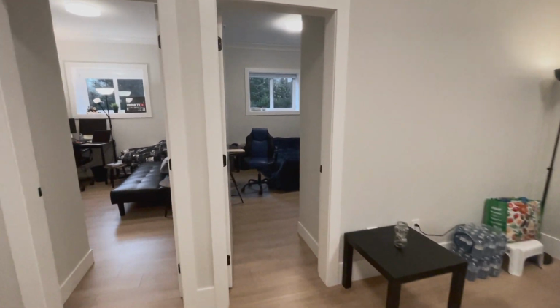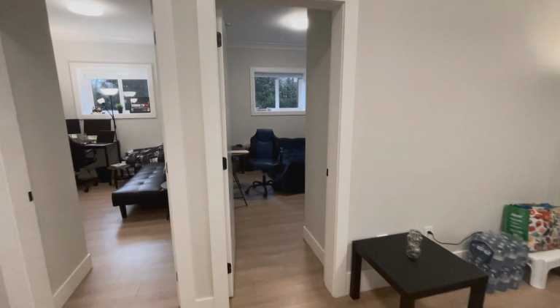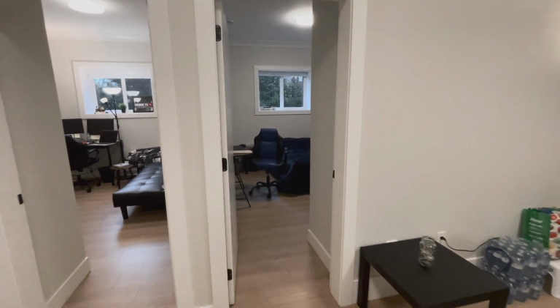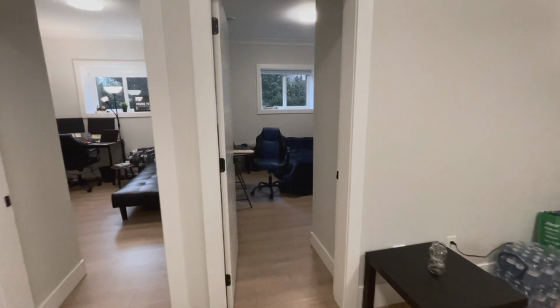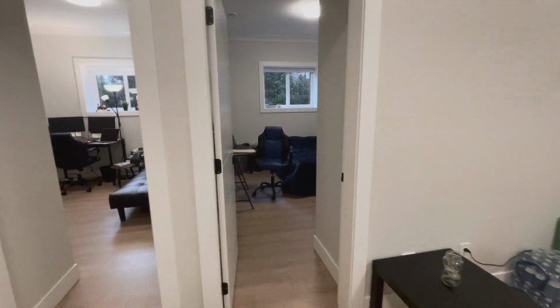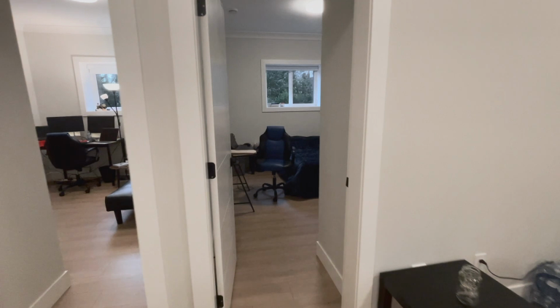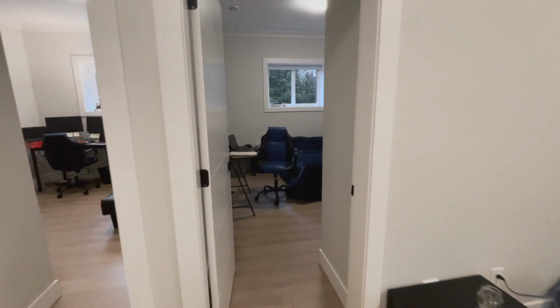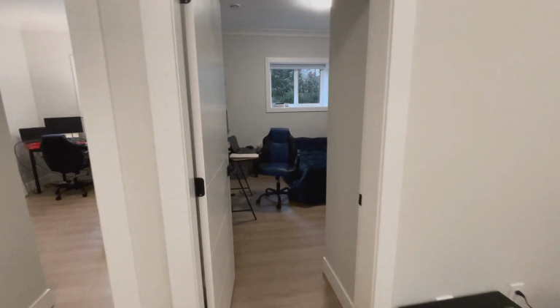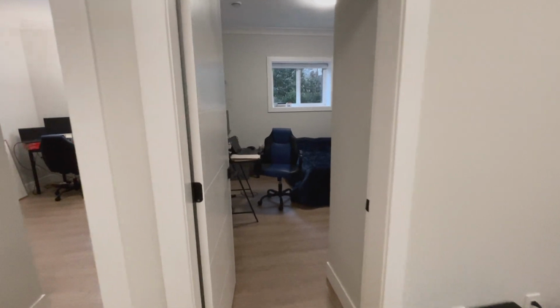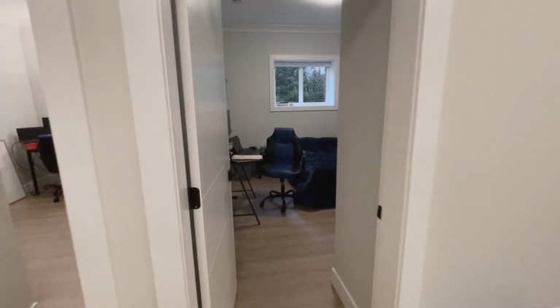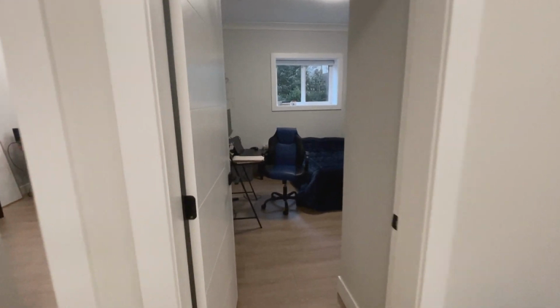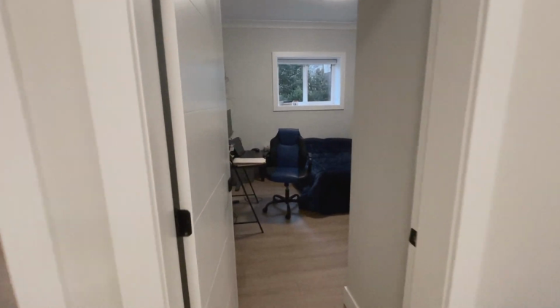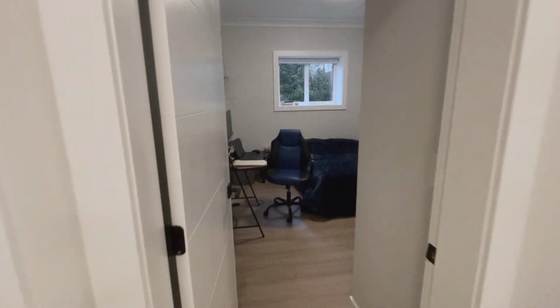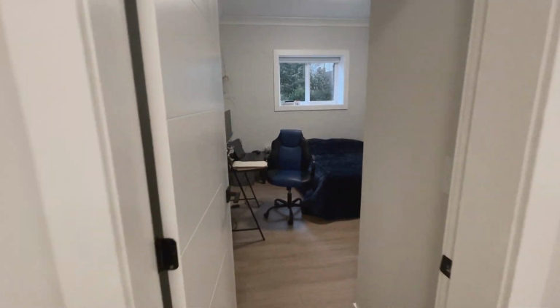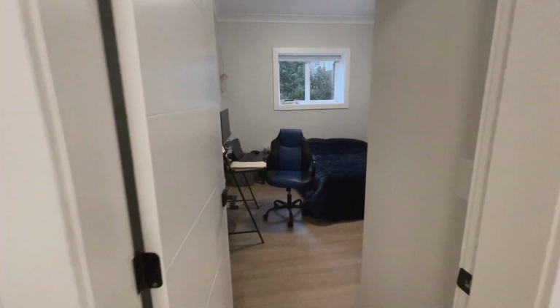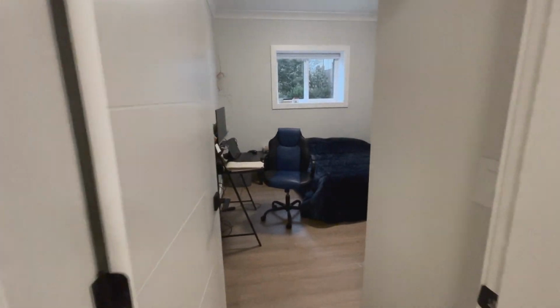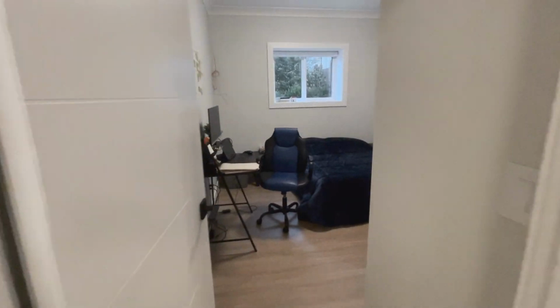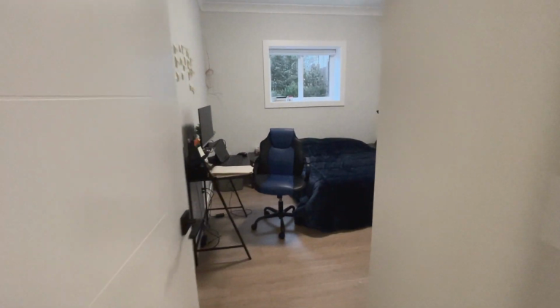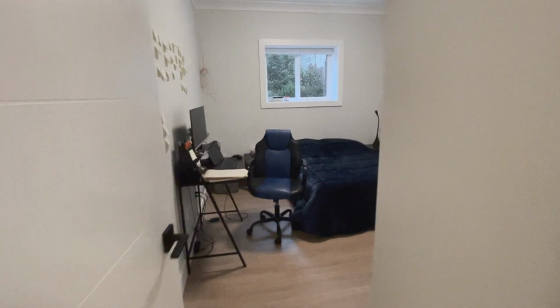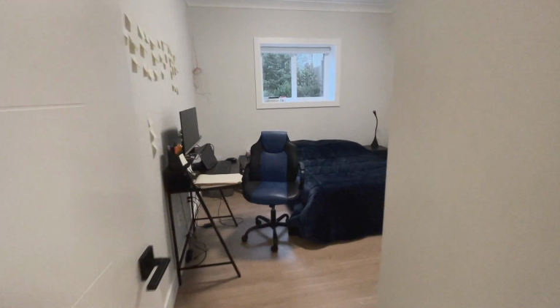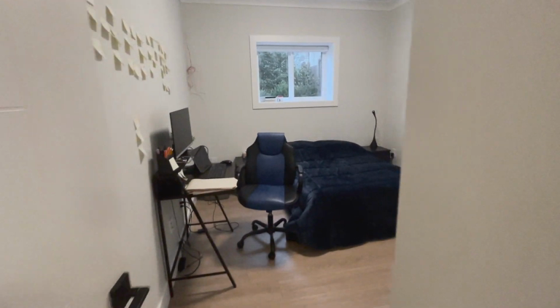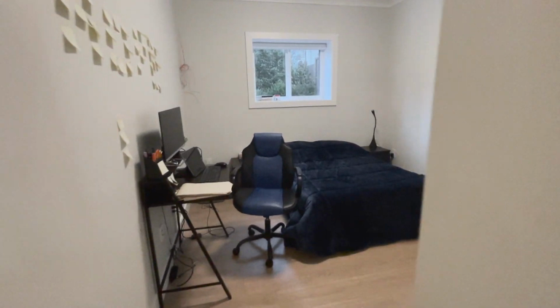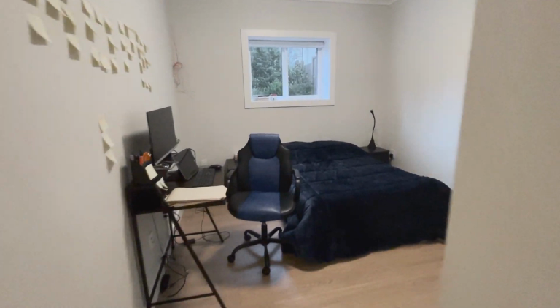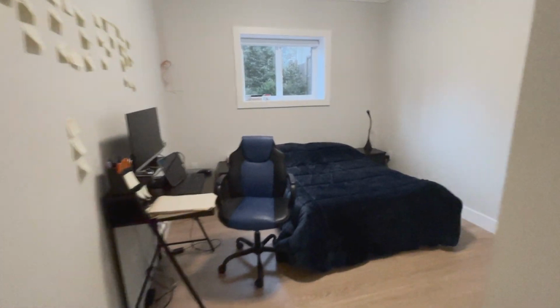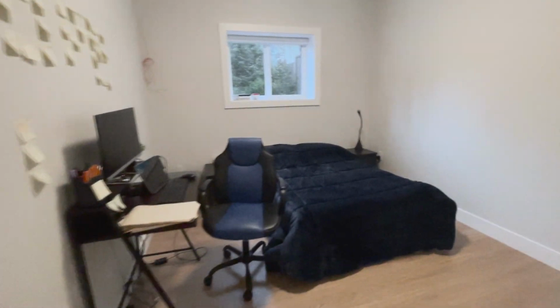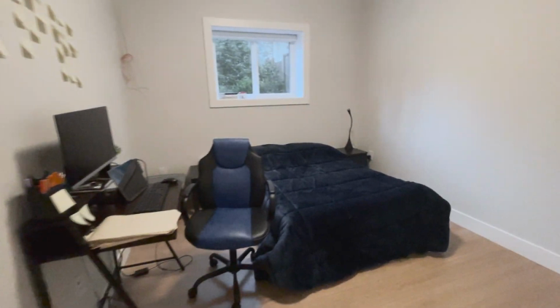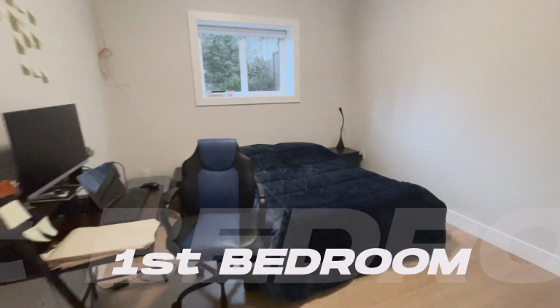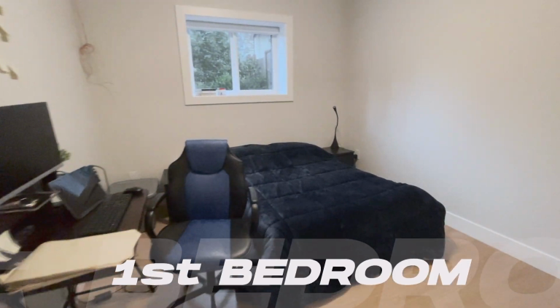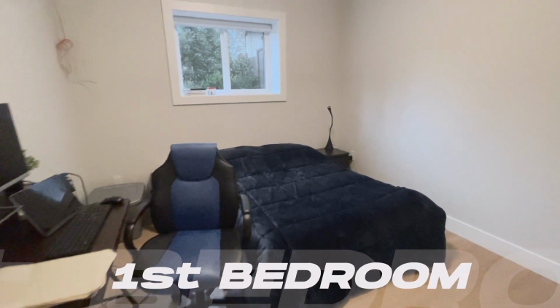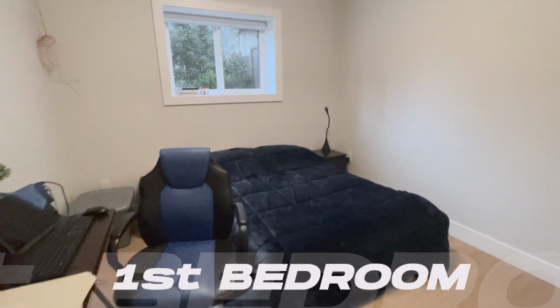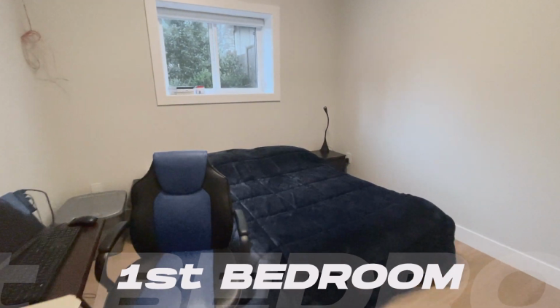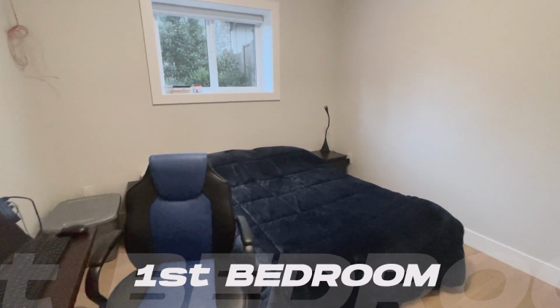The light in this basement is very good — usually in basements the lighting is bad, but here the light is very good. This is the first bedroom.